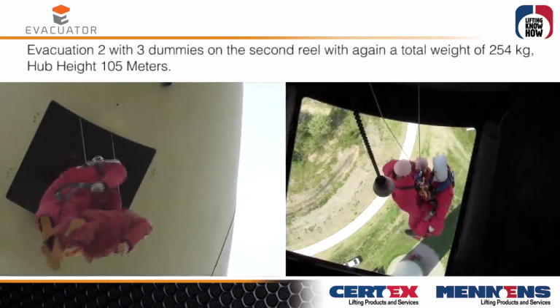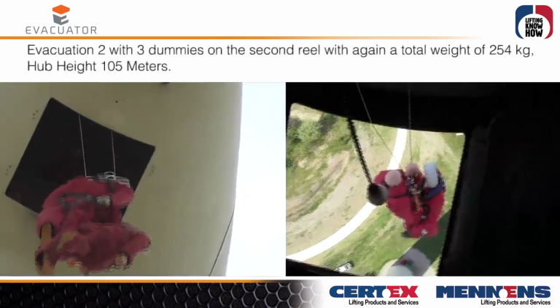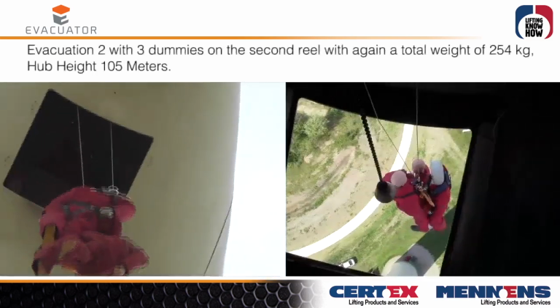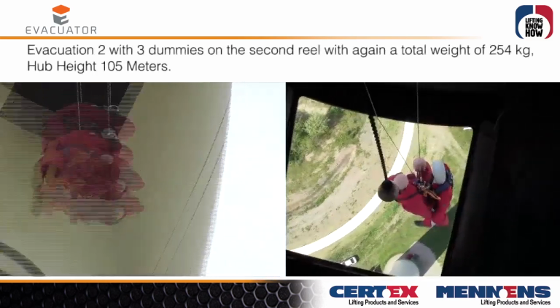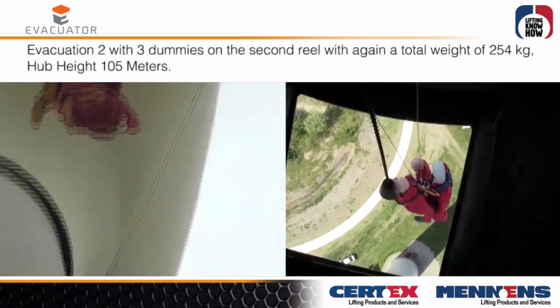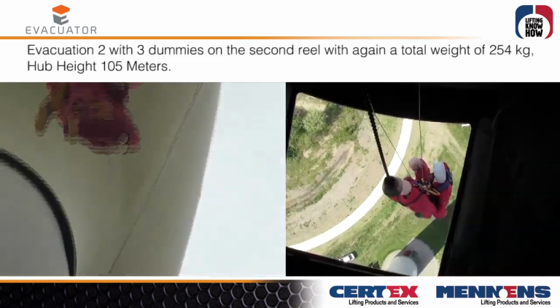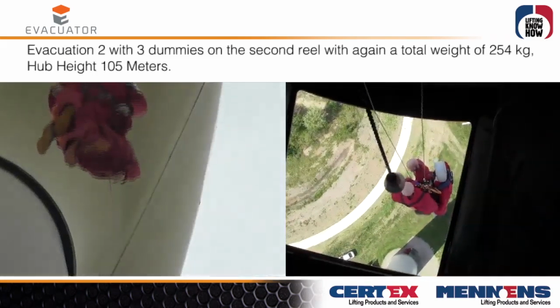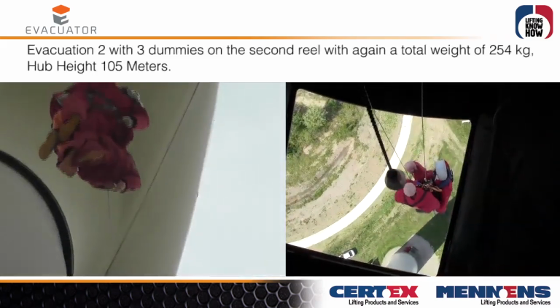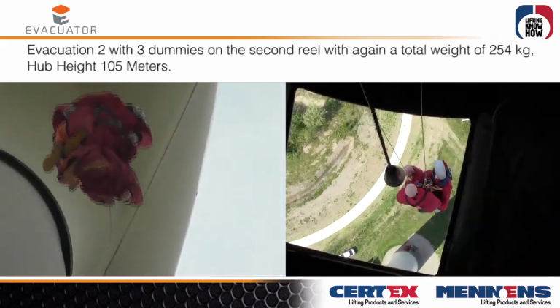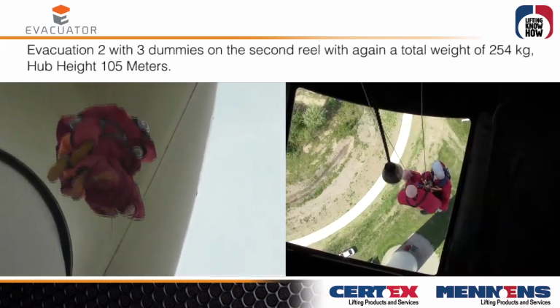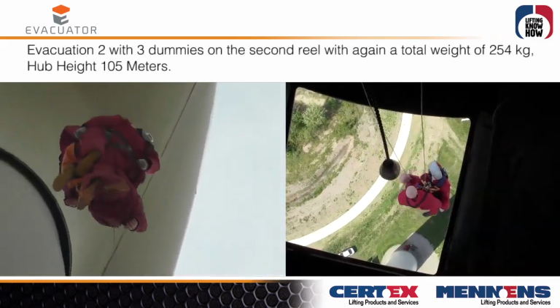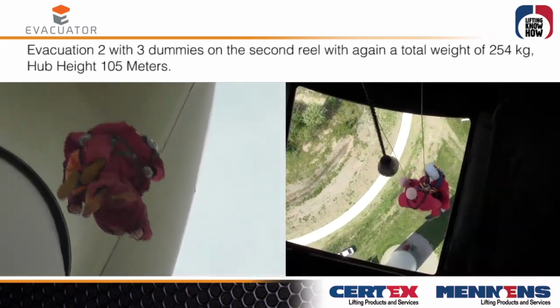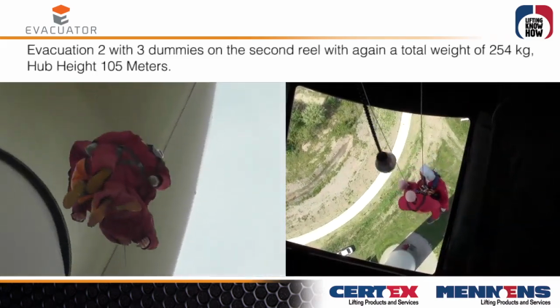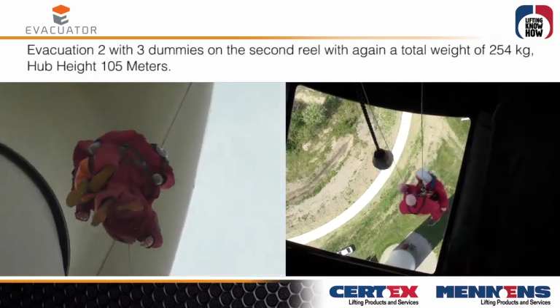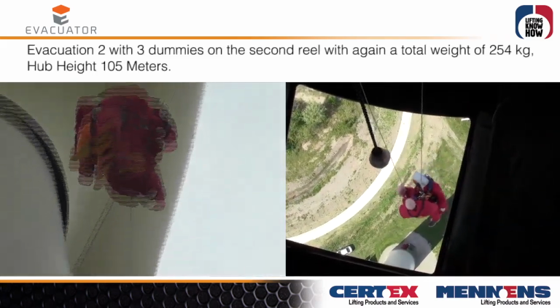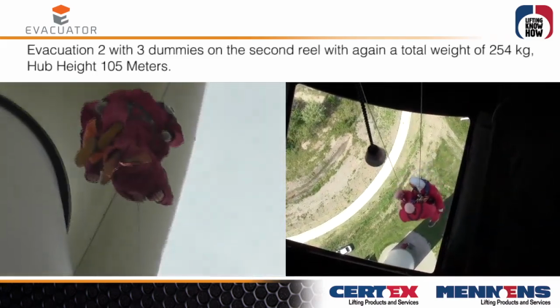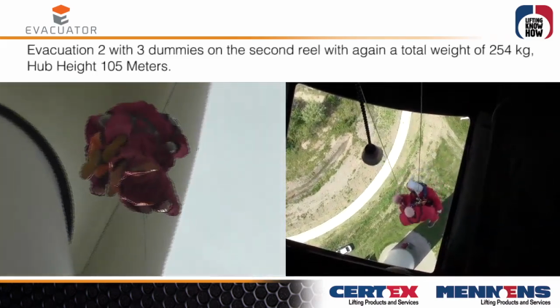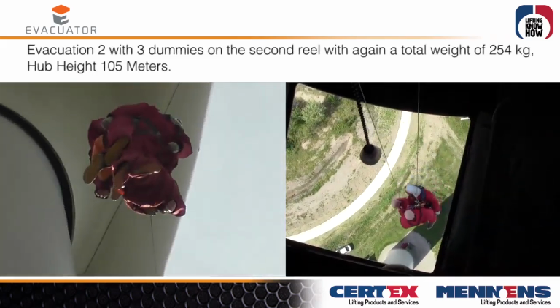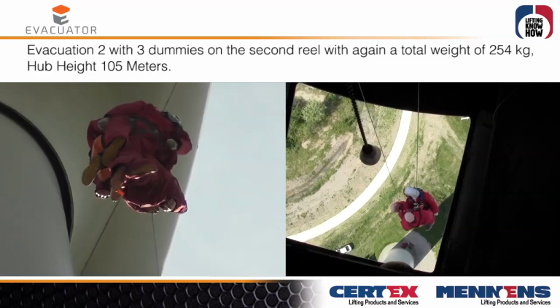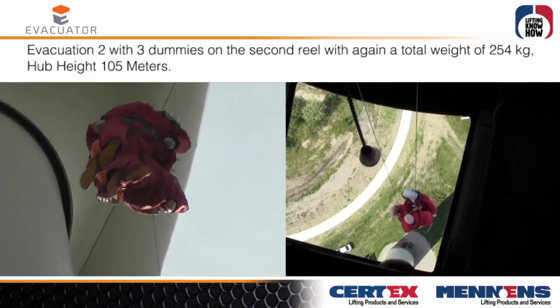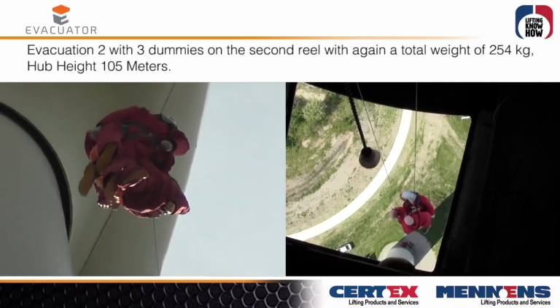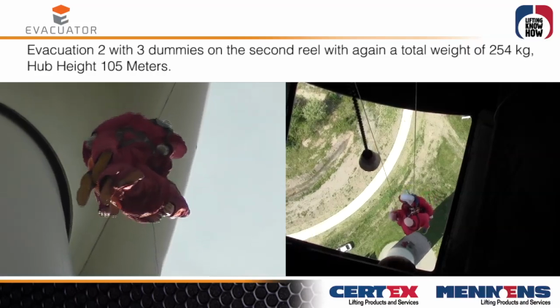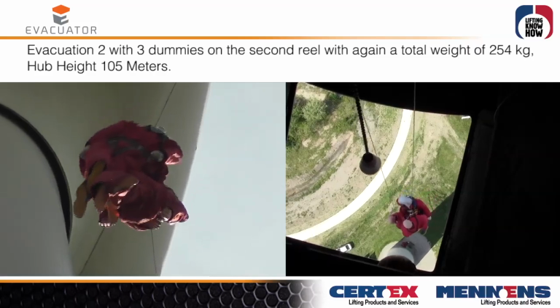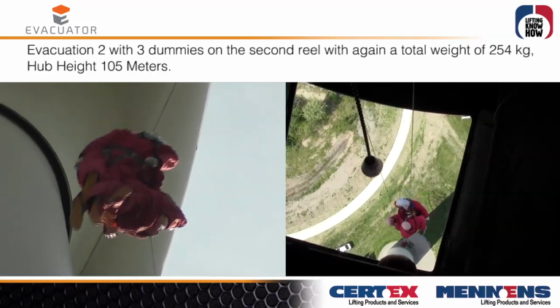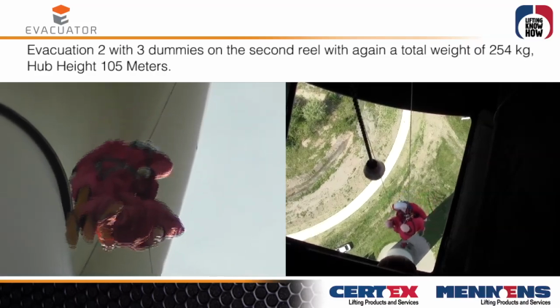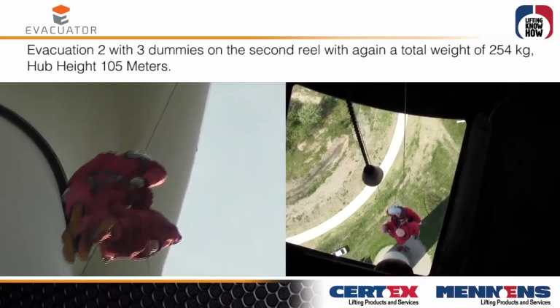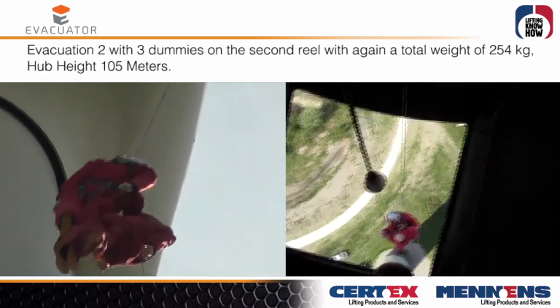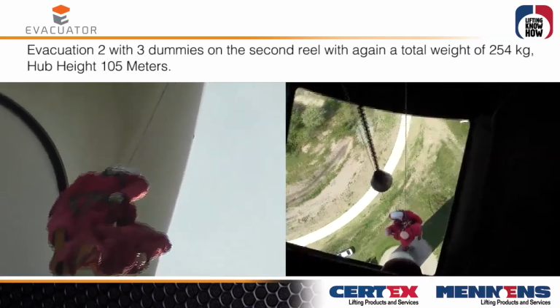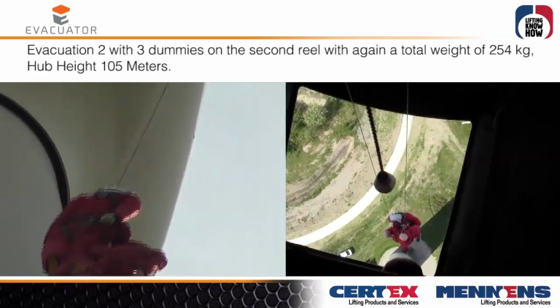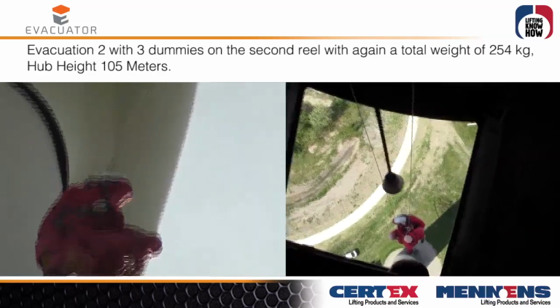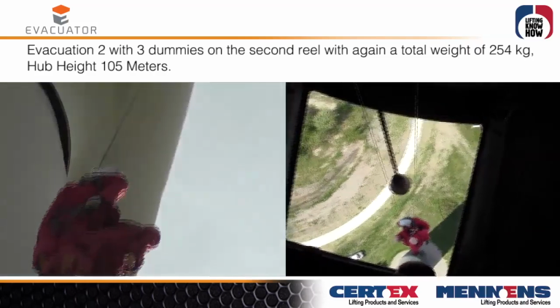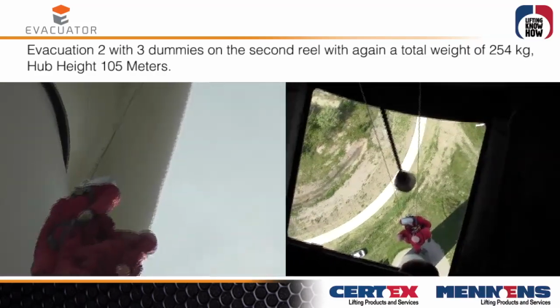Evacuation 2: 3 dummies on the second rail, with again a total weight of 254 kg.